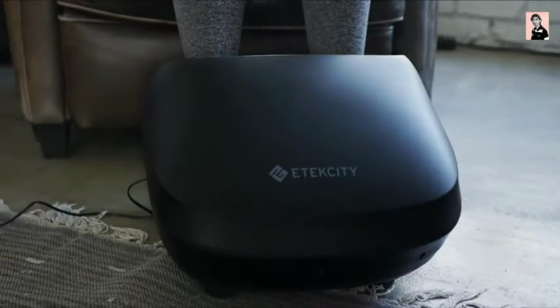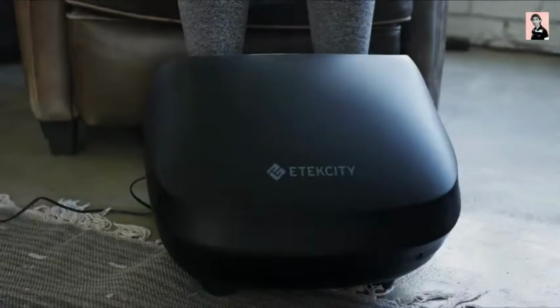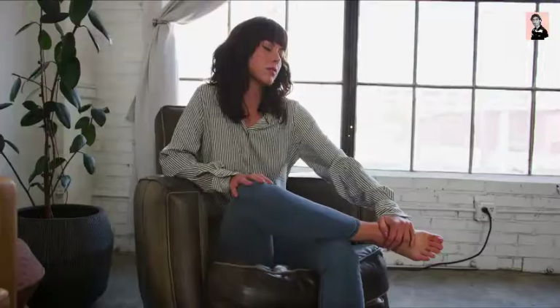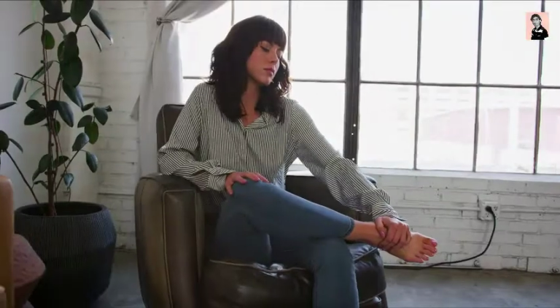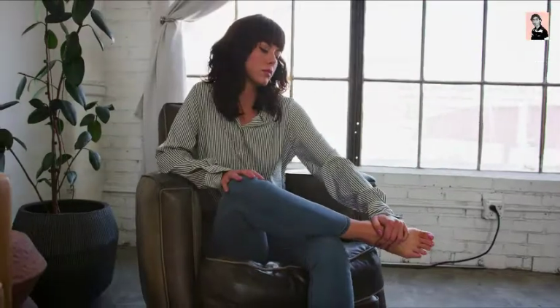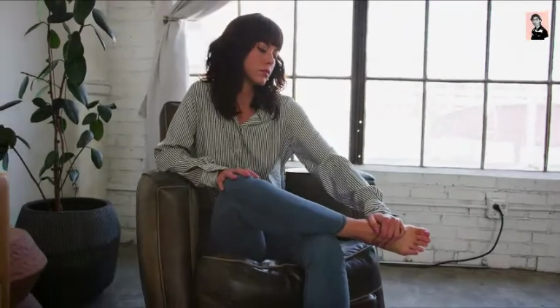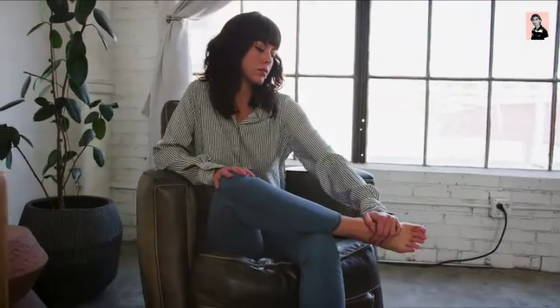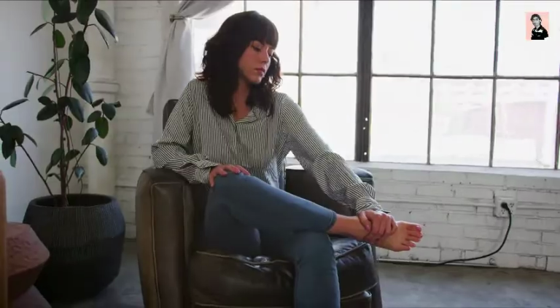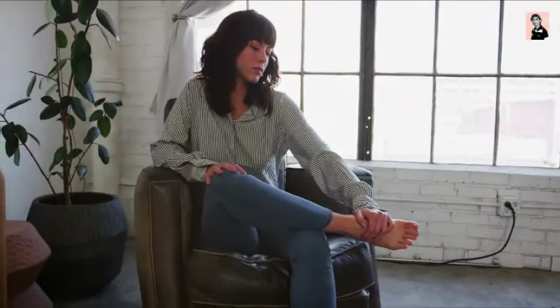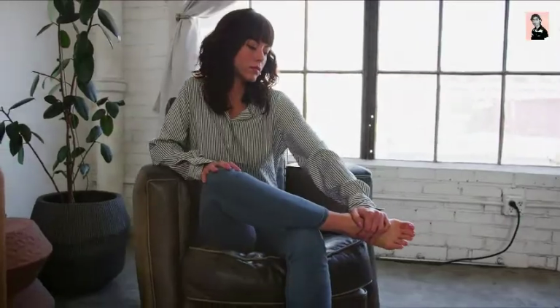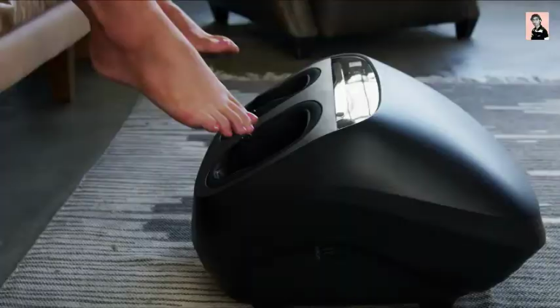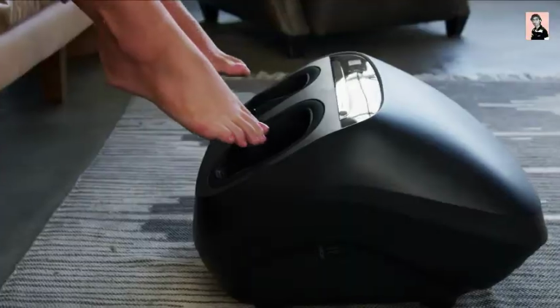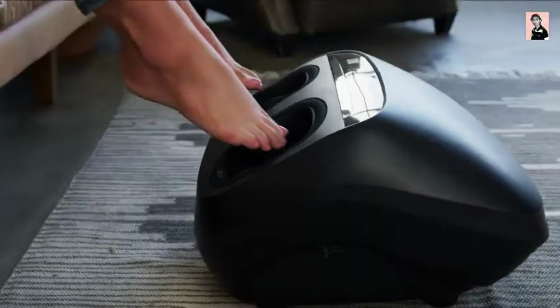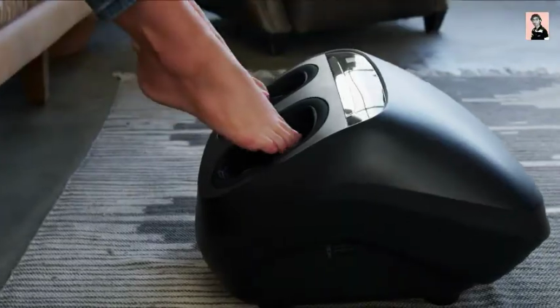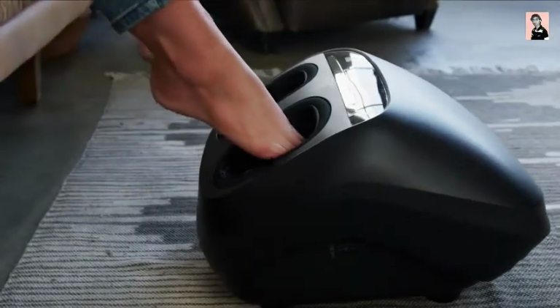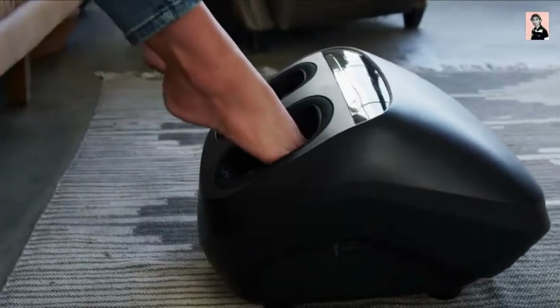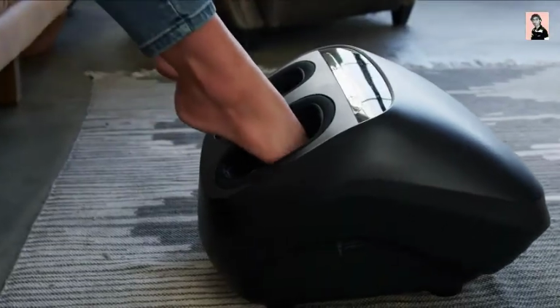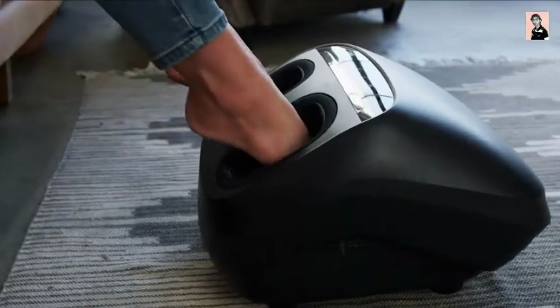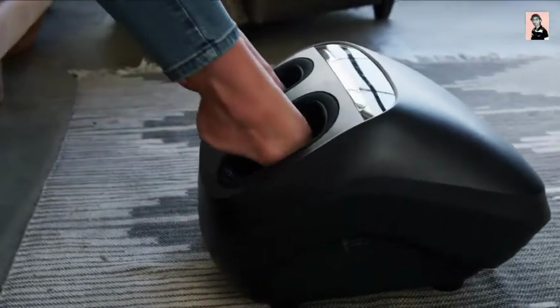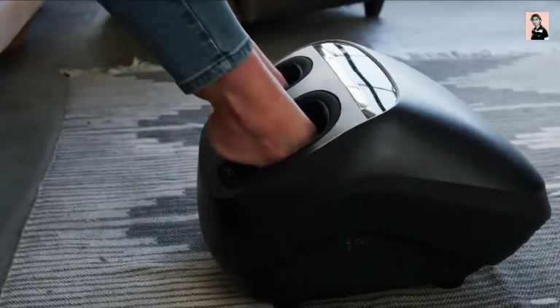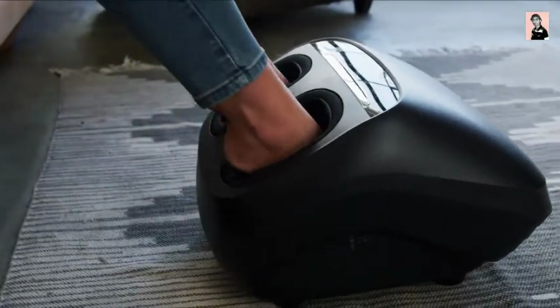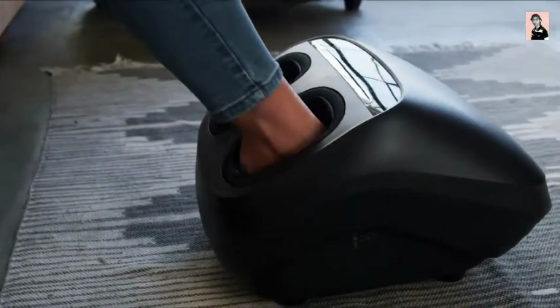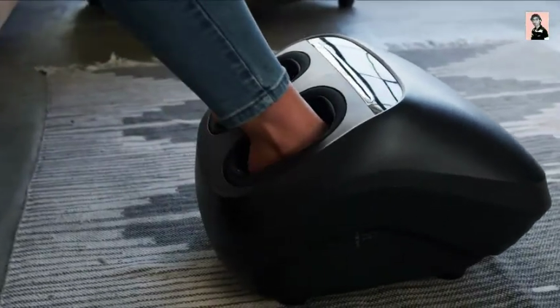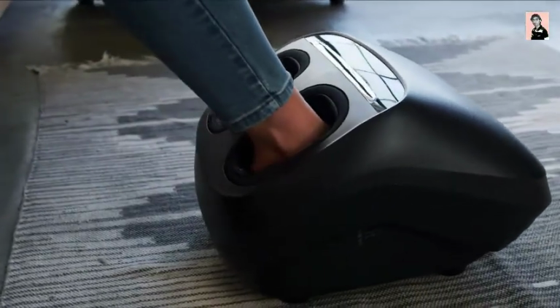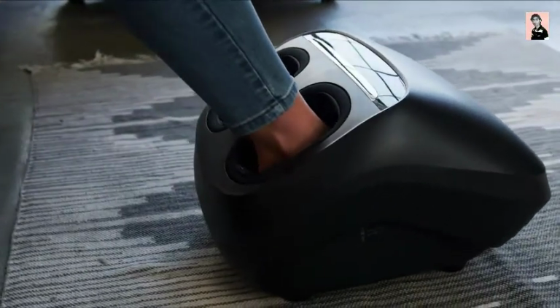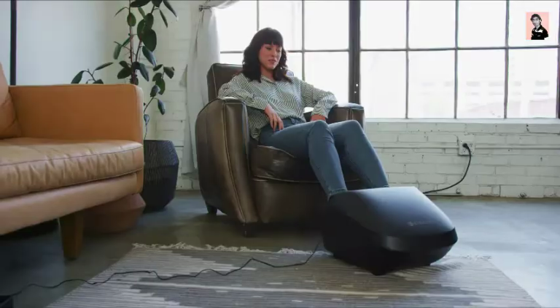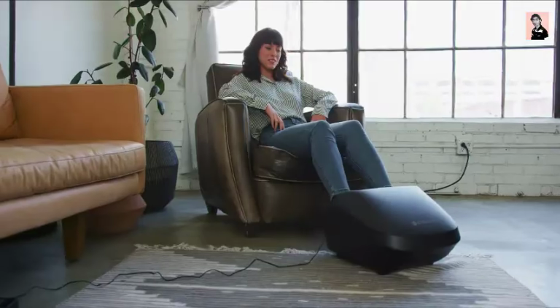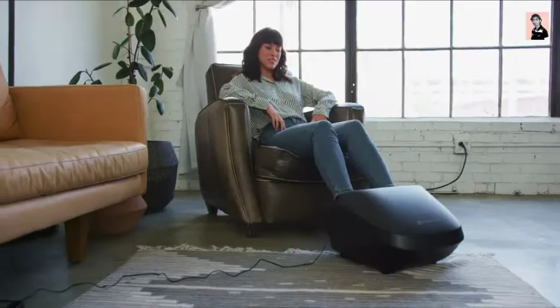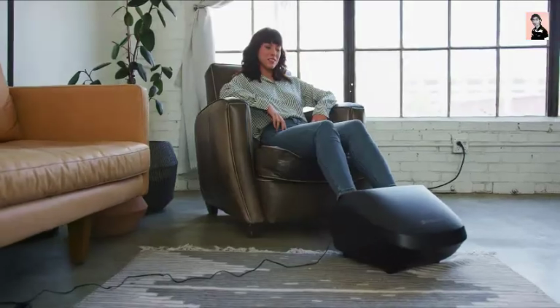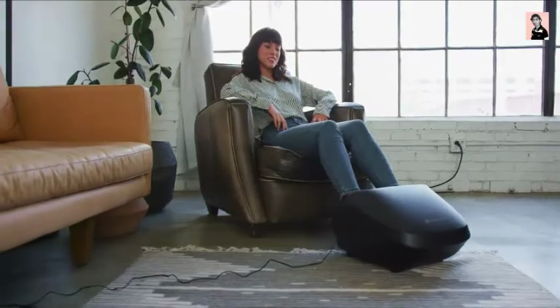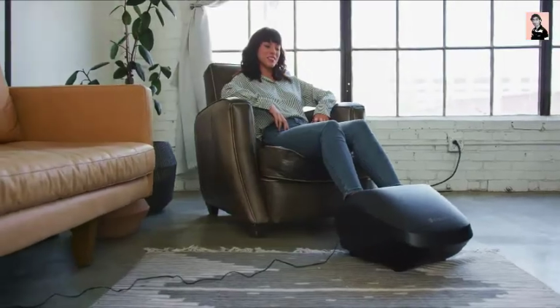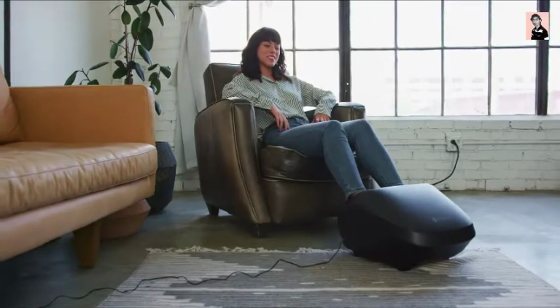No matter what your feet go through, you can find sweet relief by using E-Tech City's Shiatsu Foot Massager.